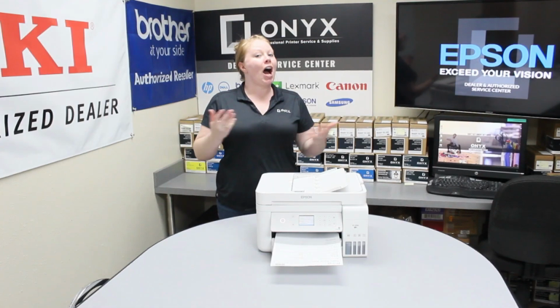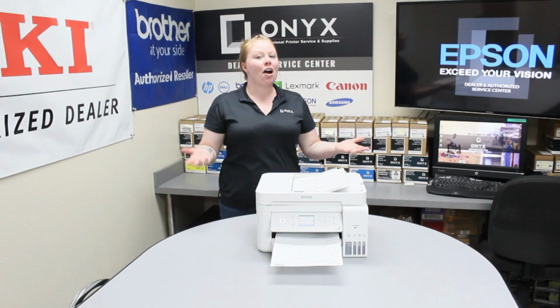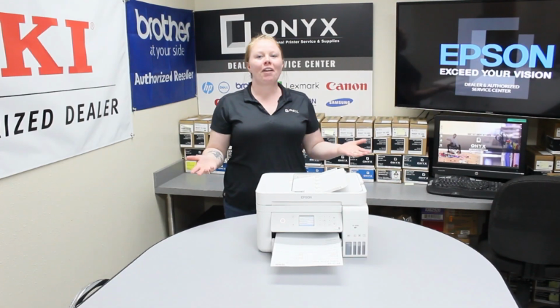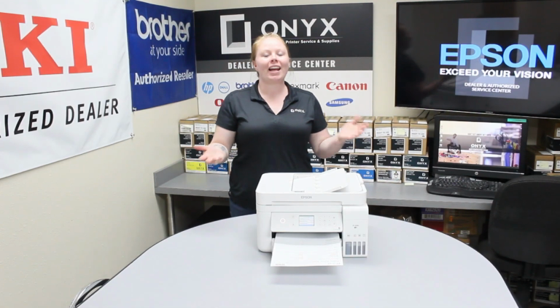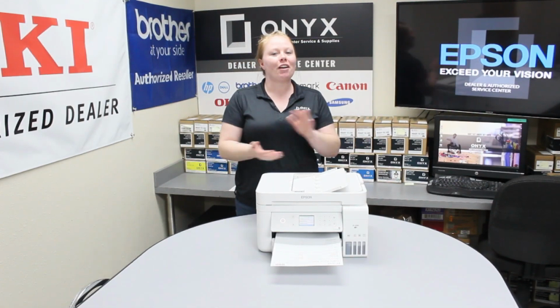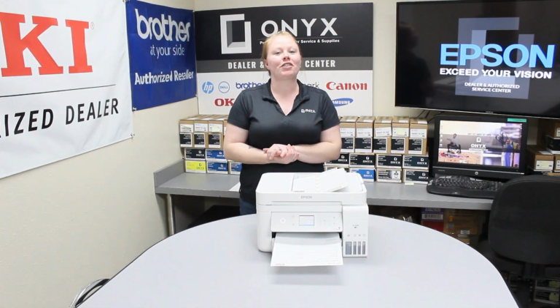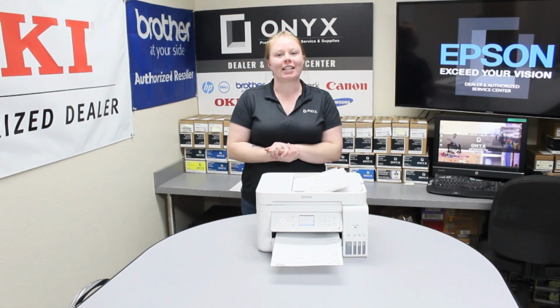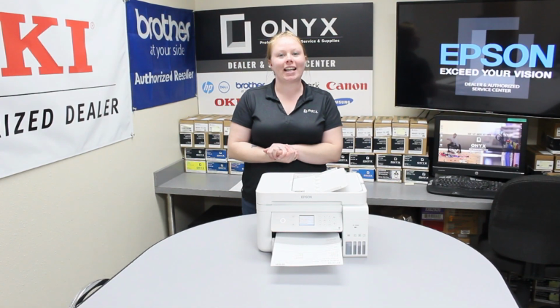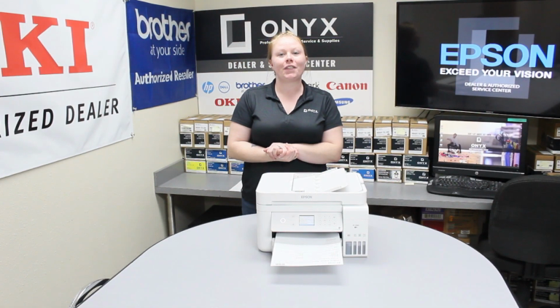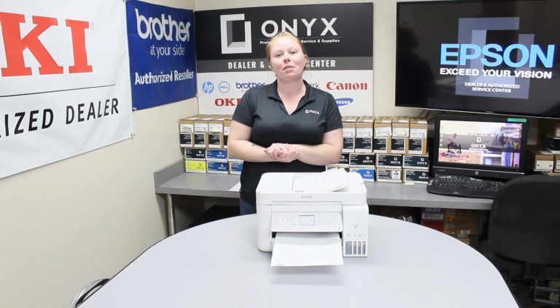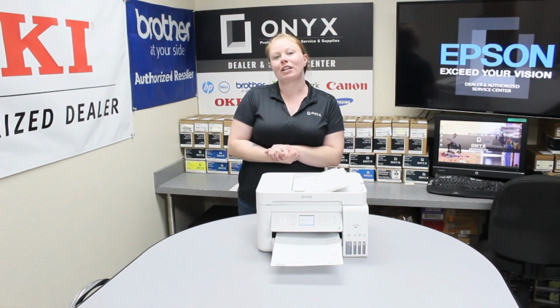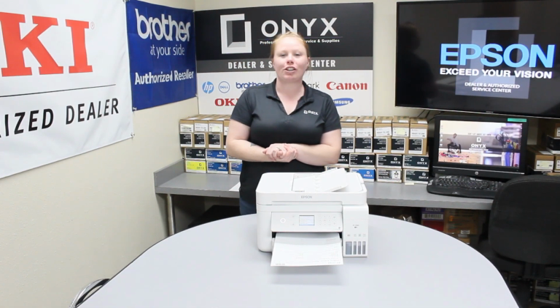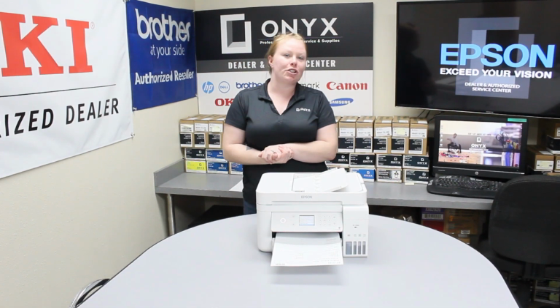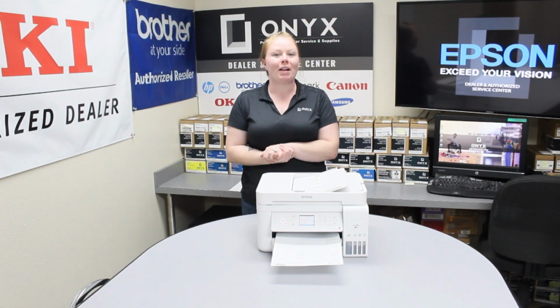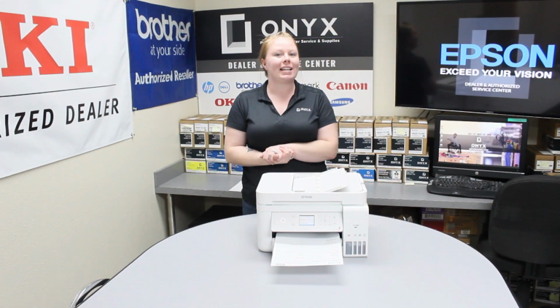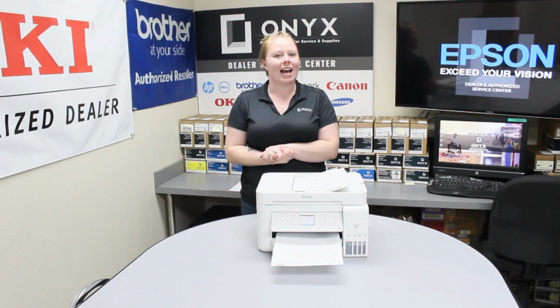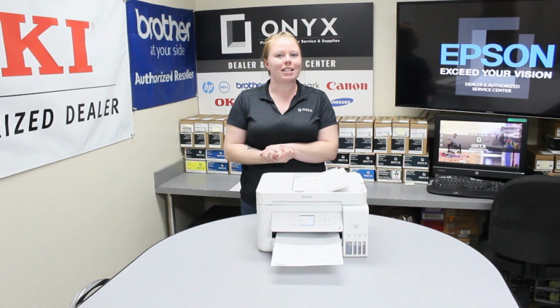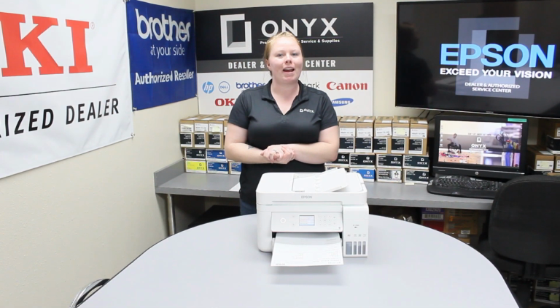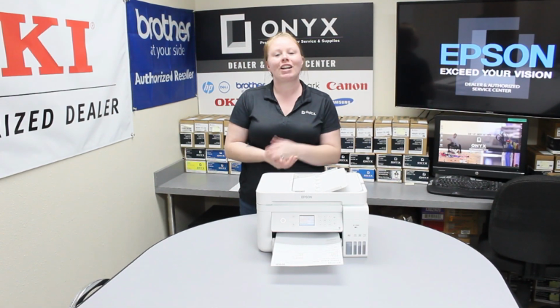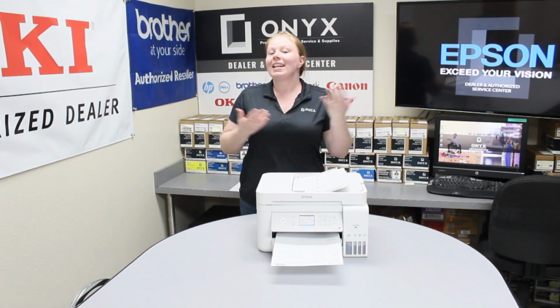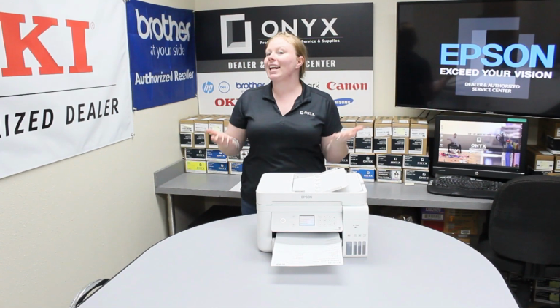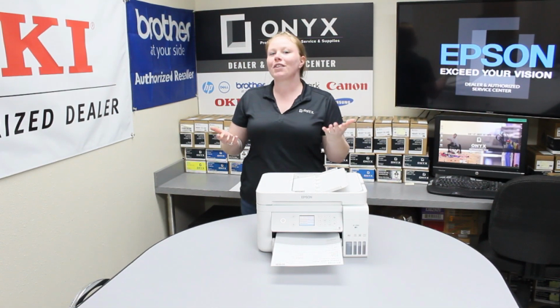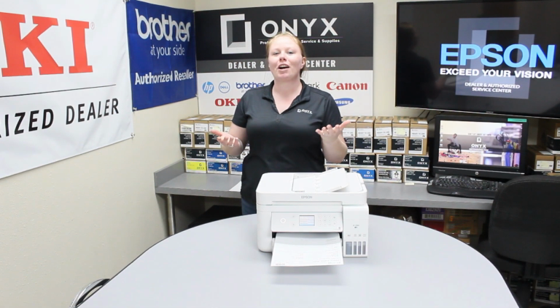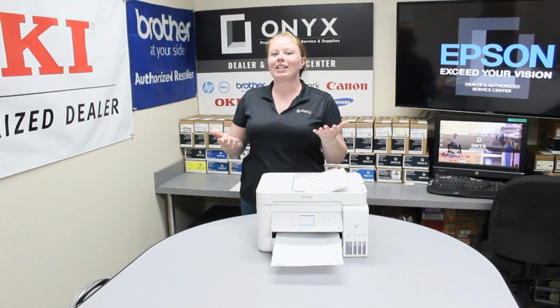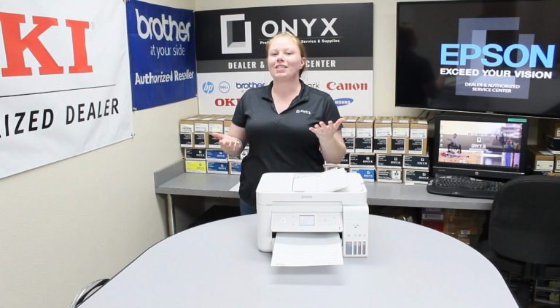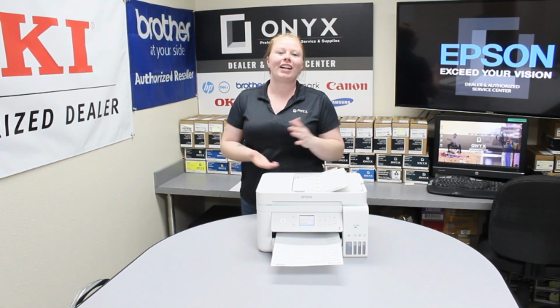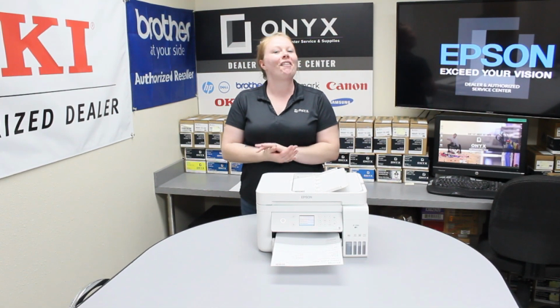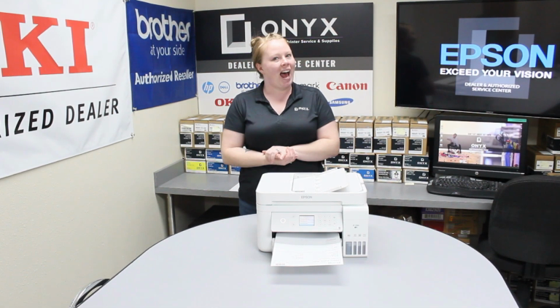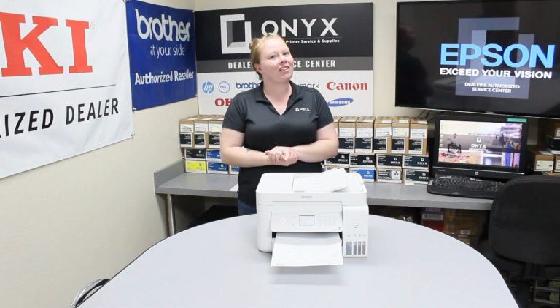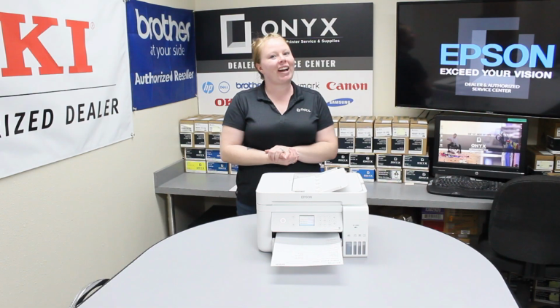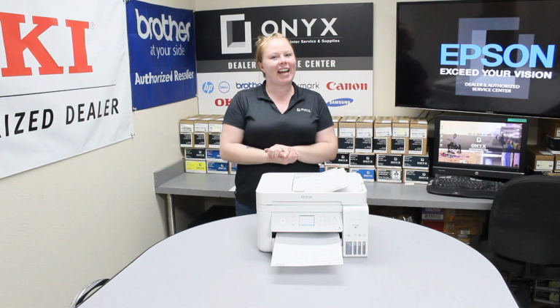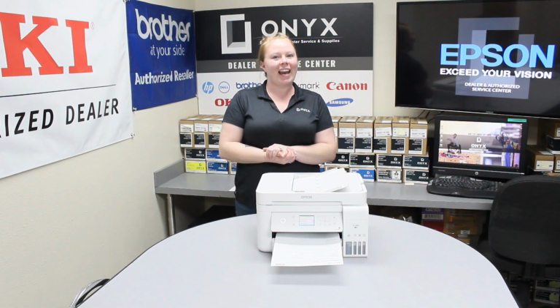You have successfully printed your supply status page. Thanks for watching this video and have a great day.